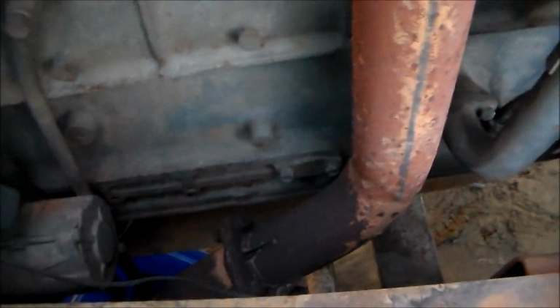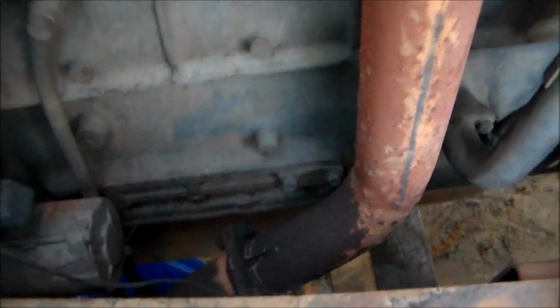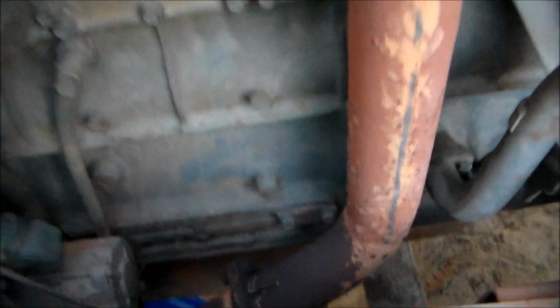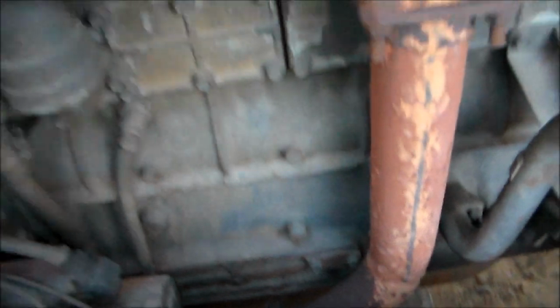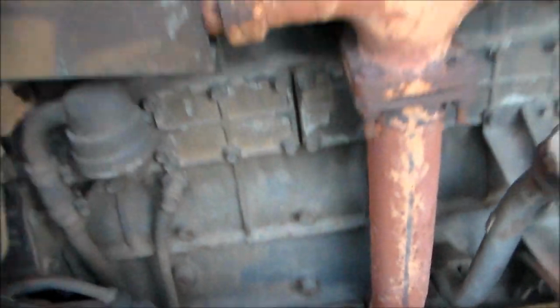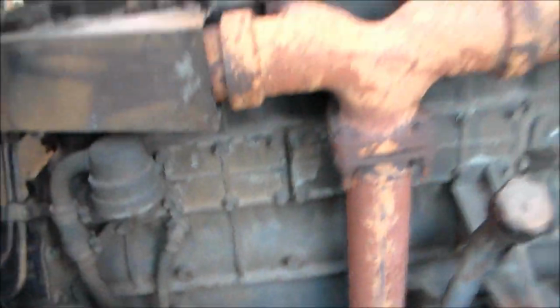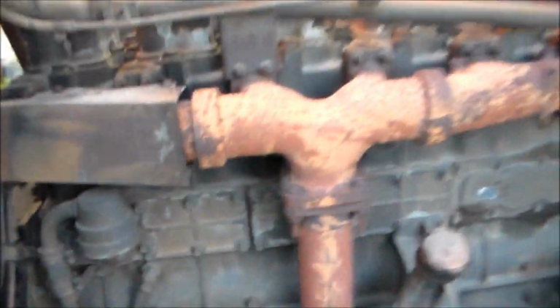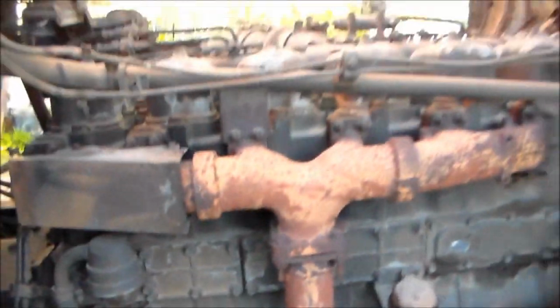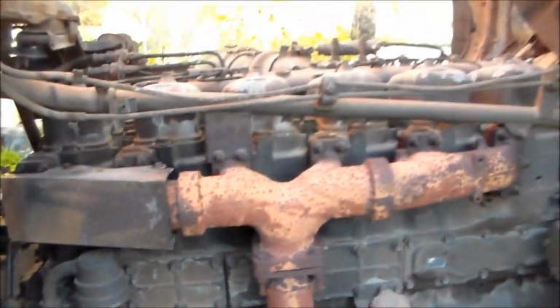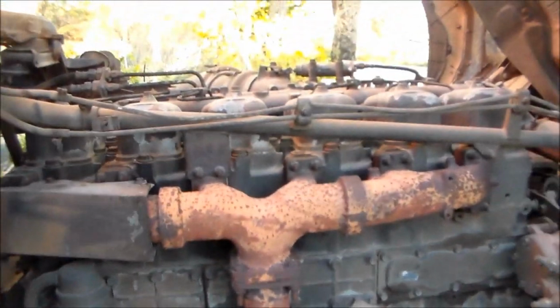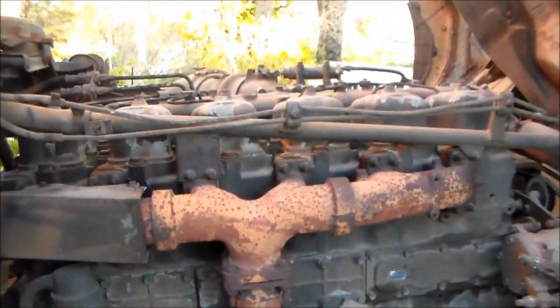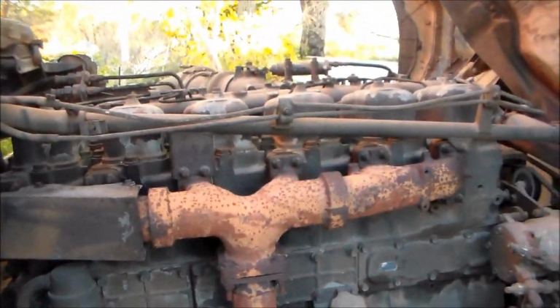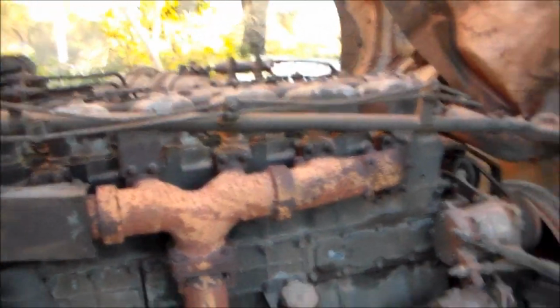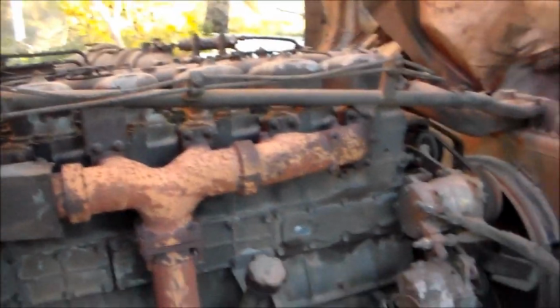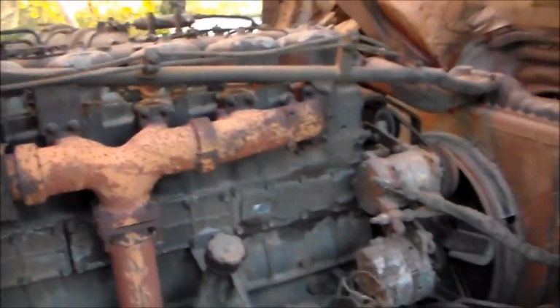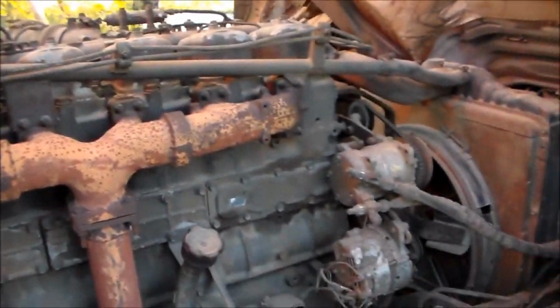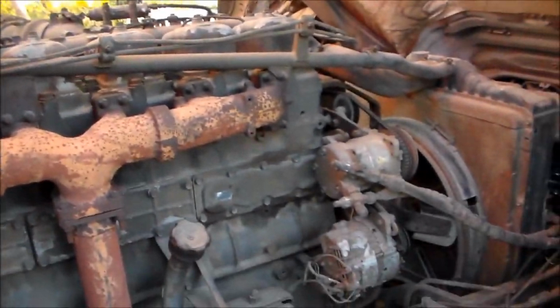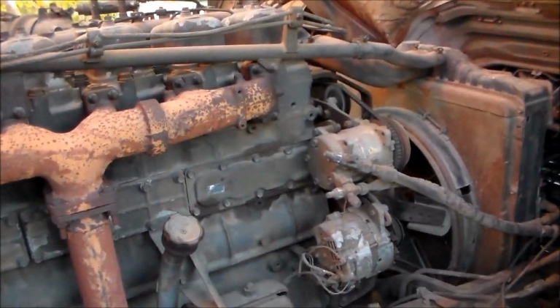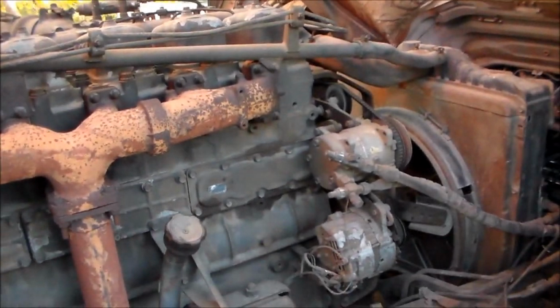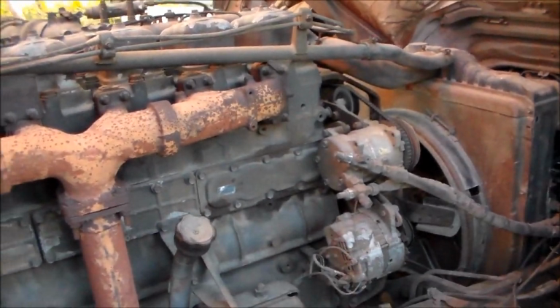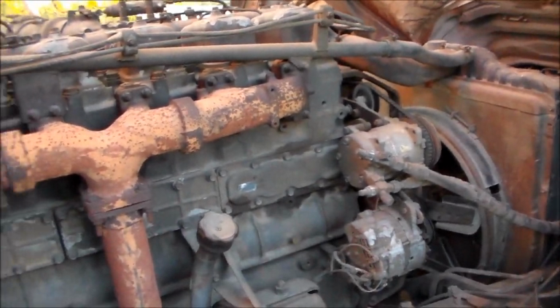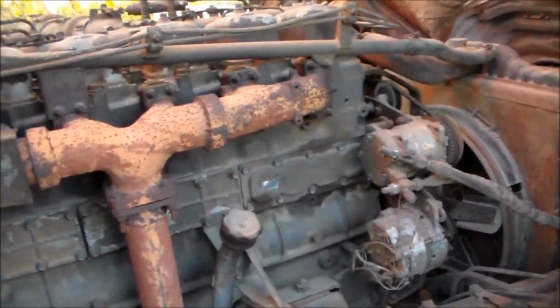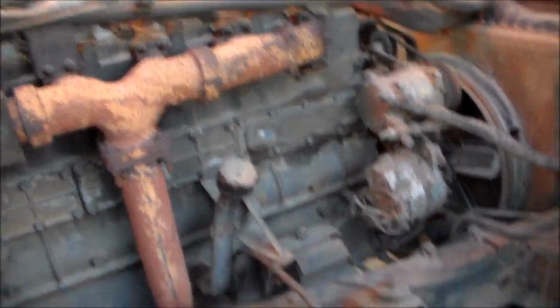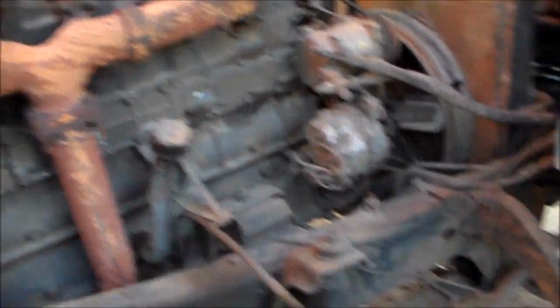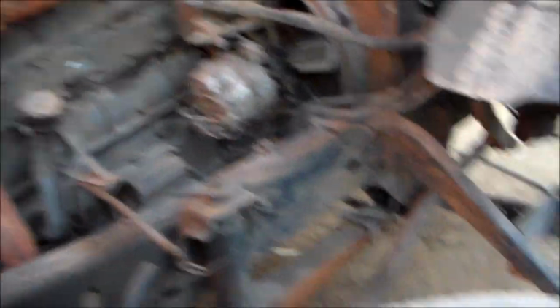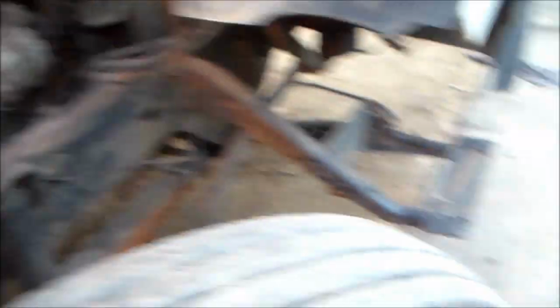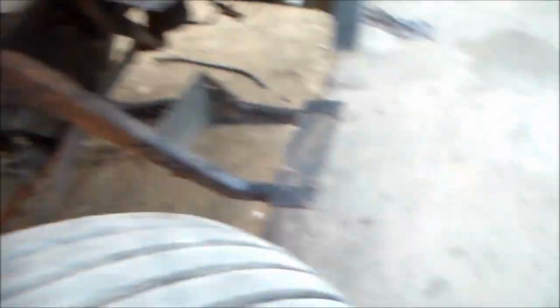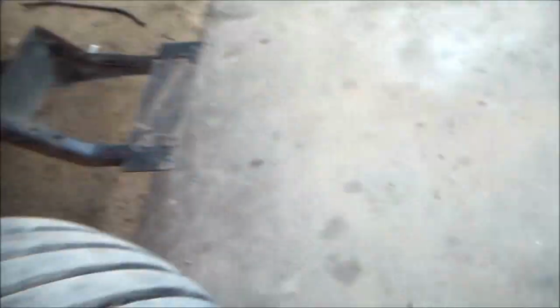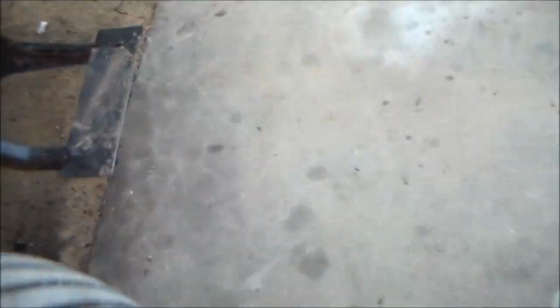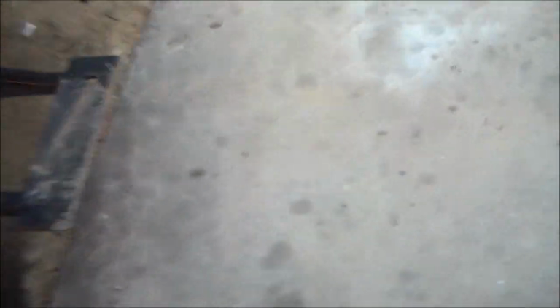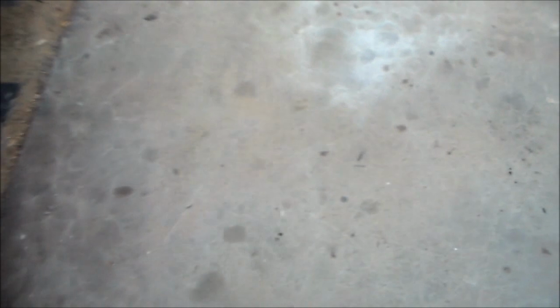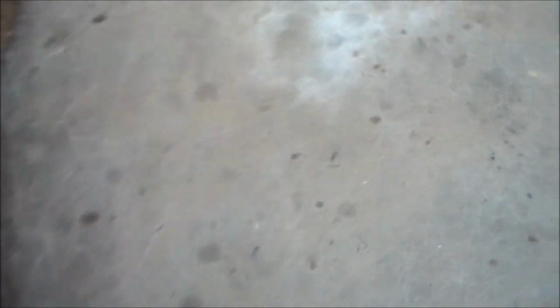It's huge, just like a boat engine, a ship engine. Just walk around and show you the other side.